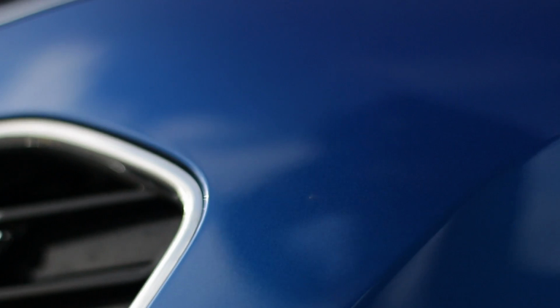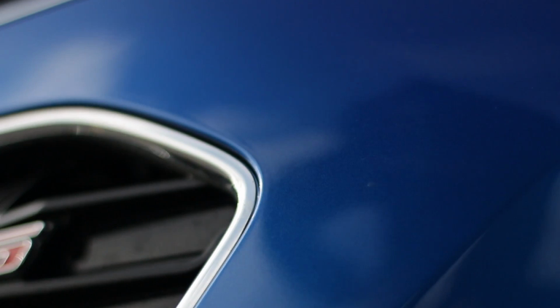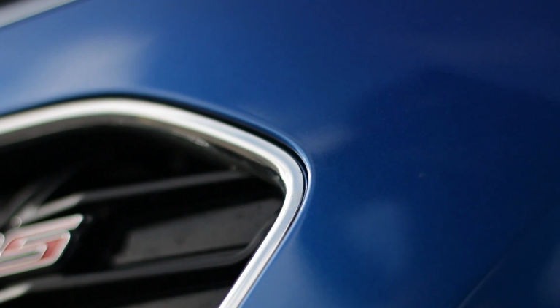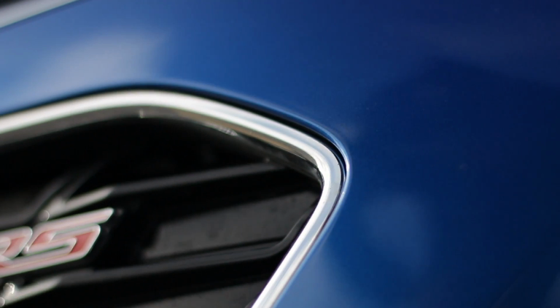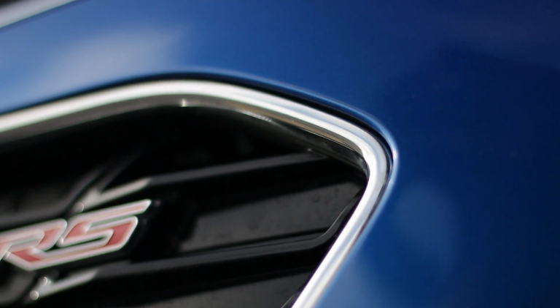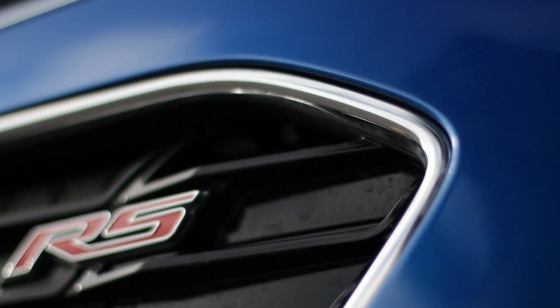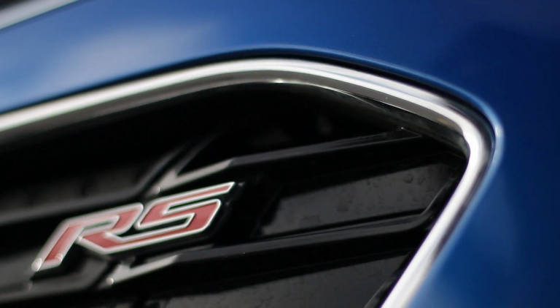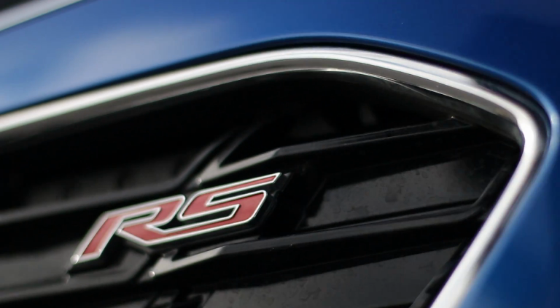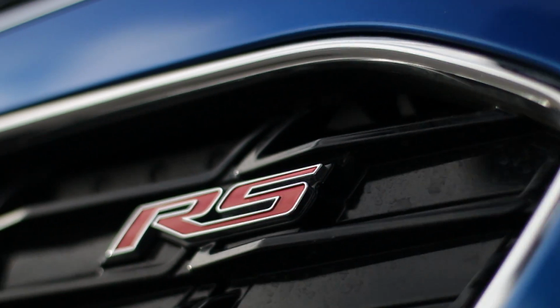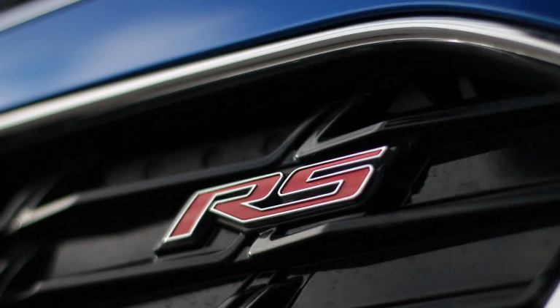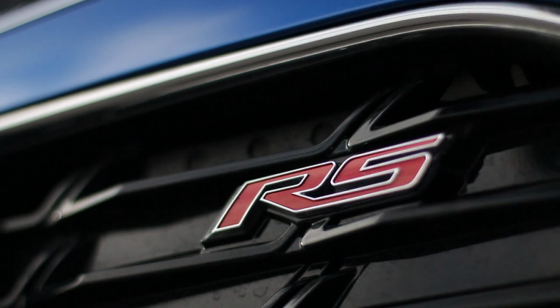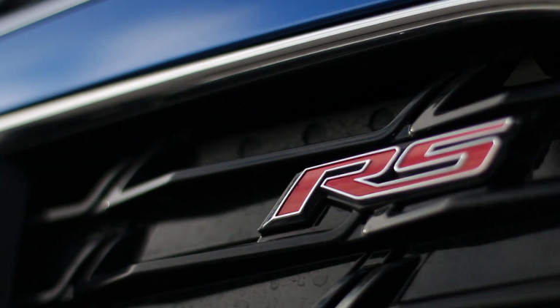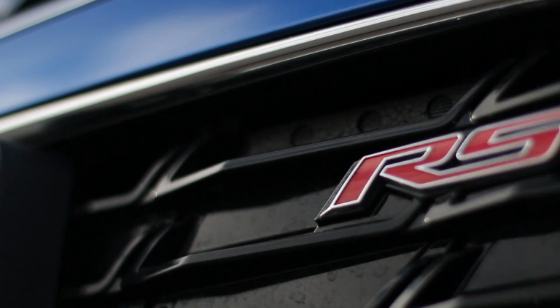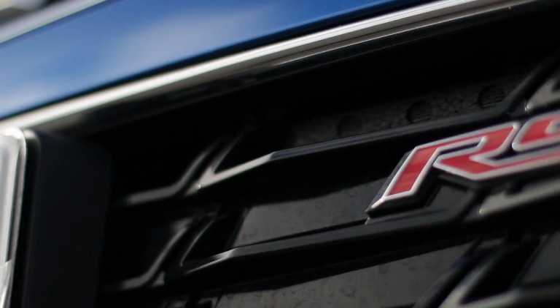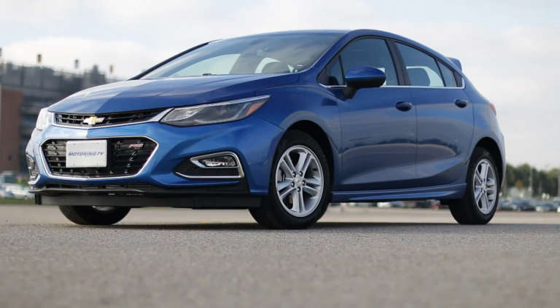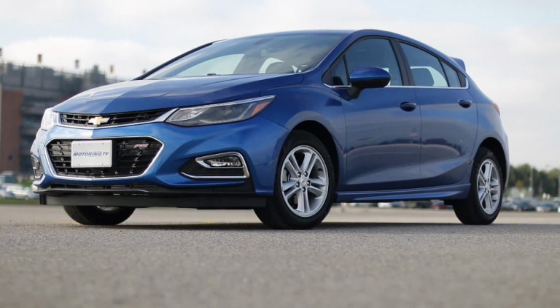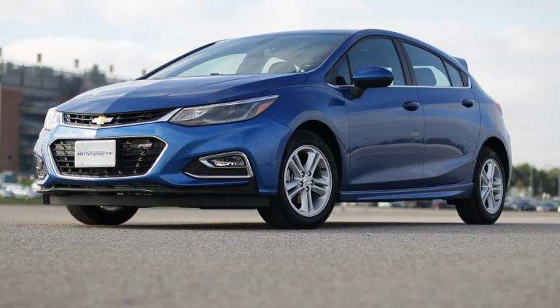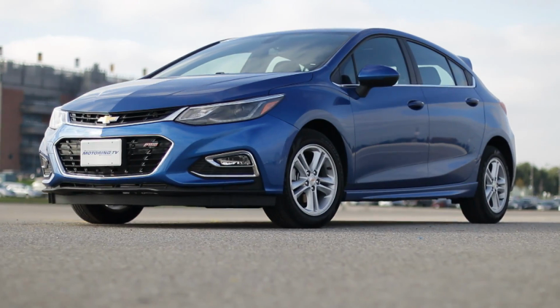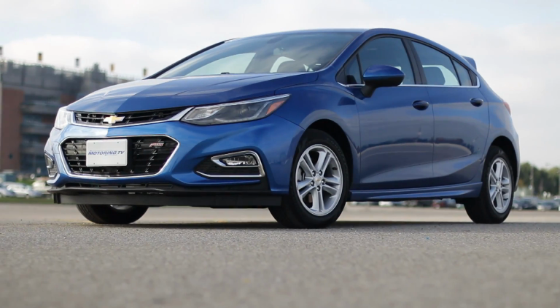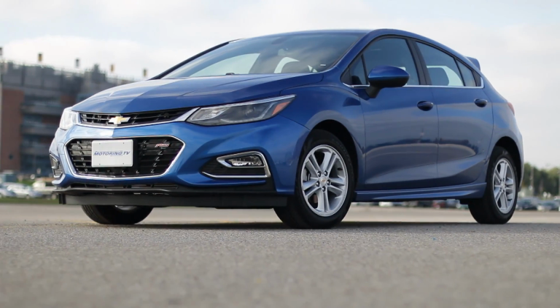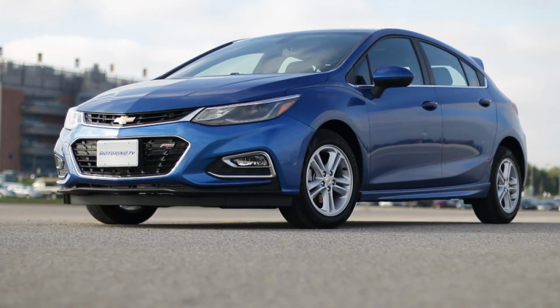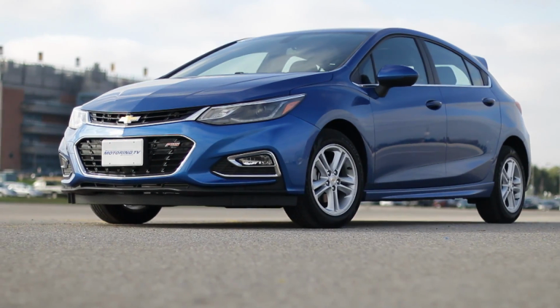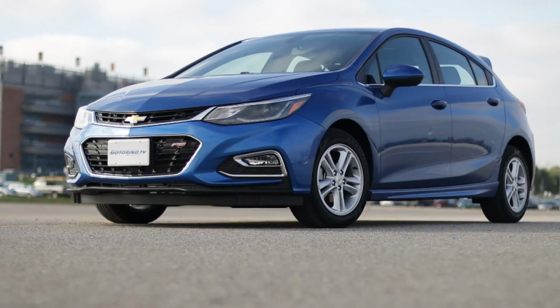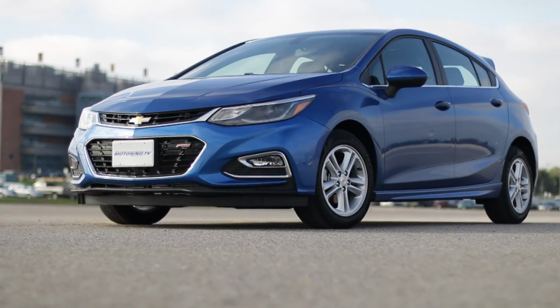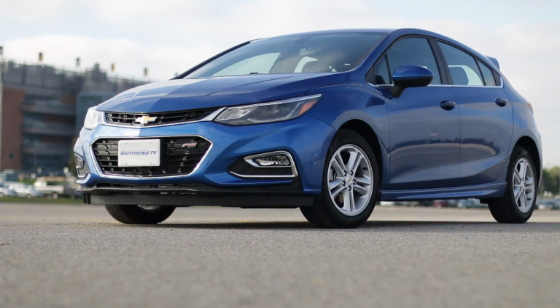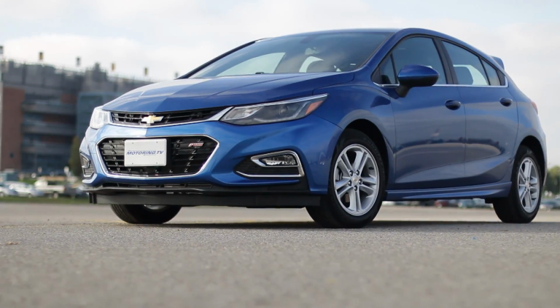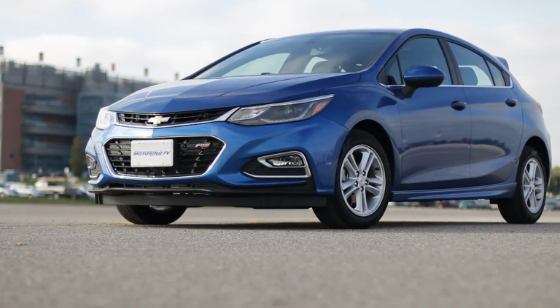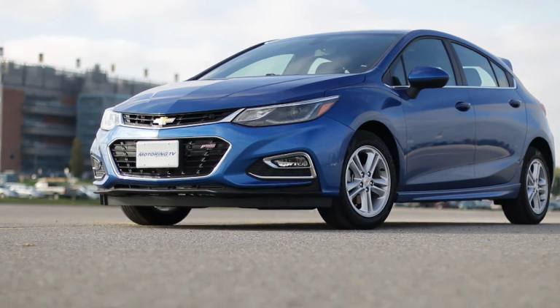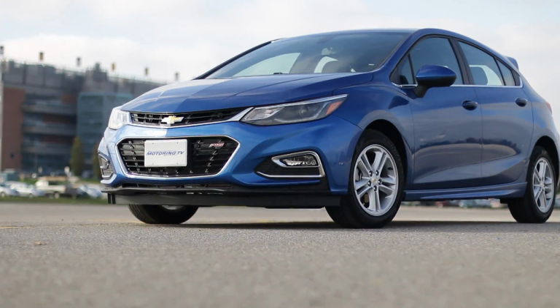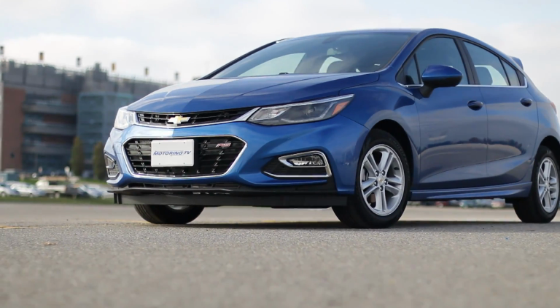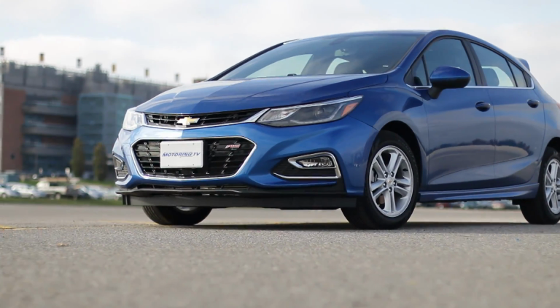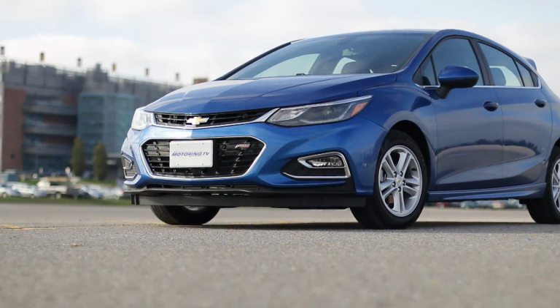The wish is that the RS package be standard equipment. The body kit, rear spoiler, and fog lights give it much more visual authority.